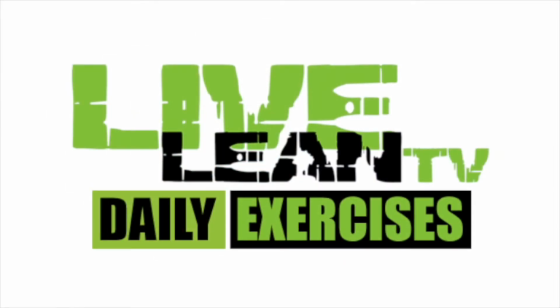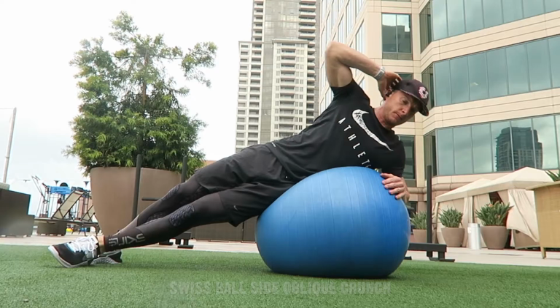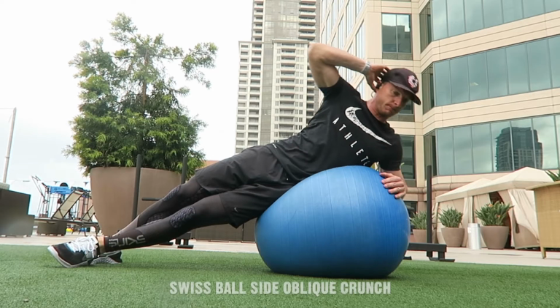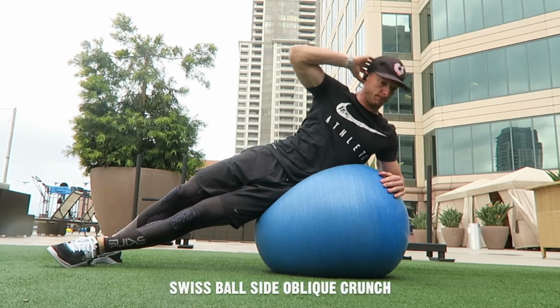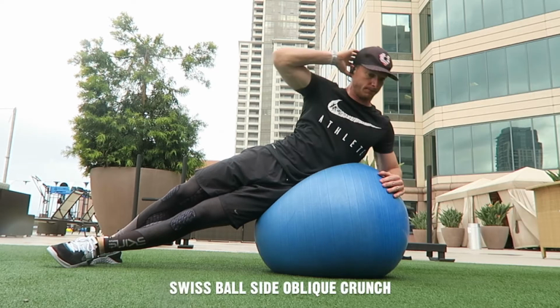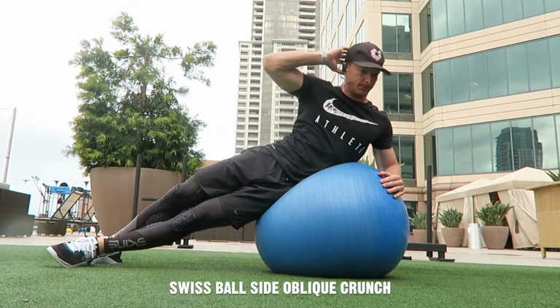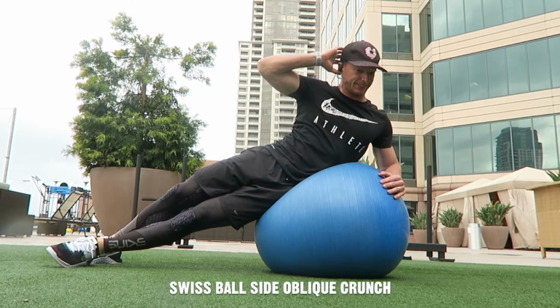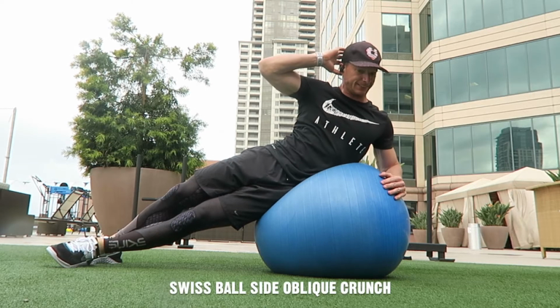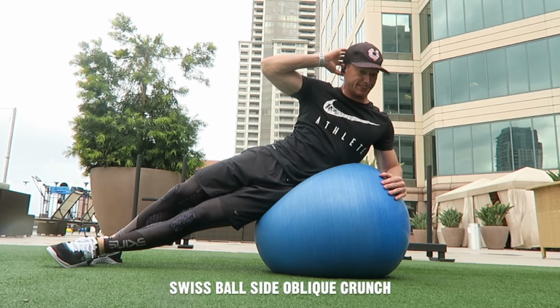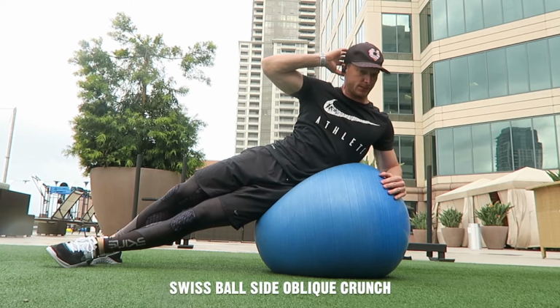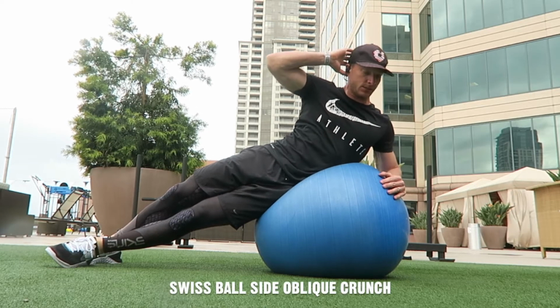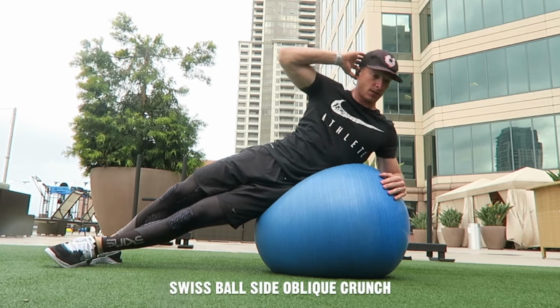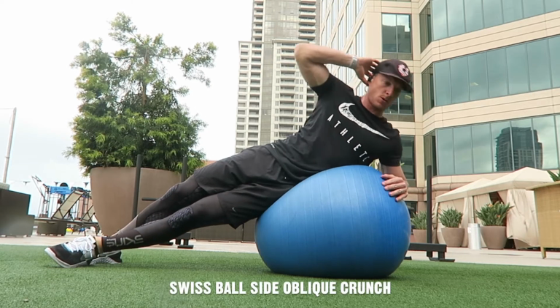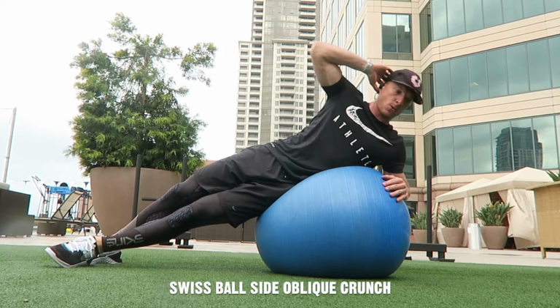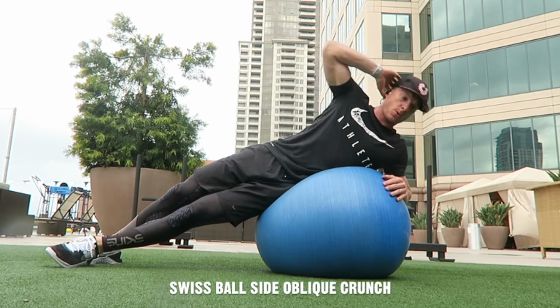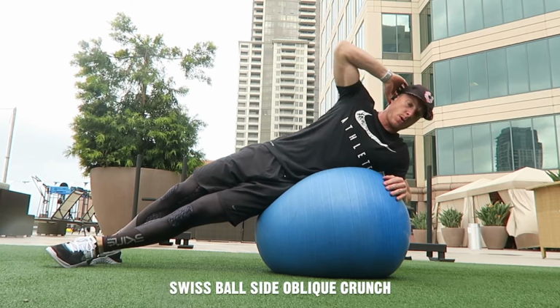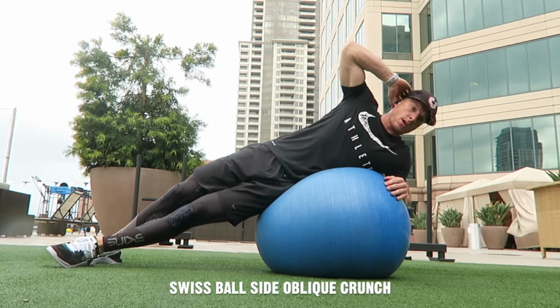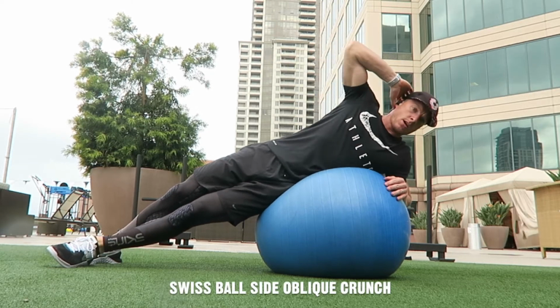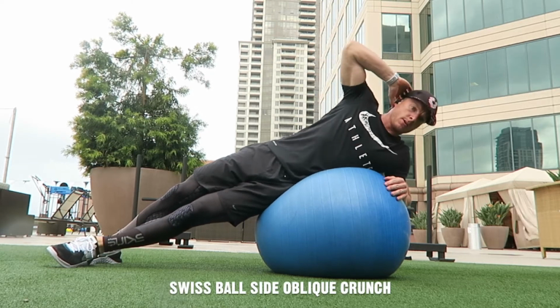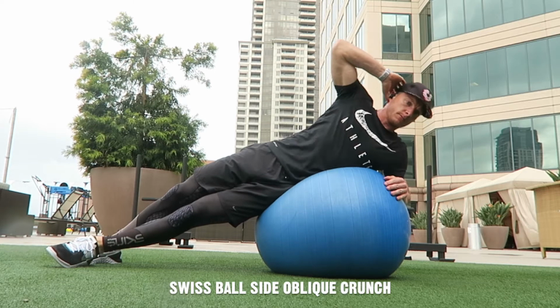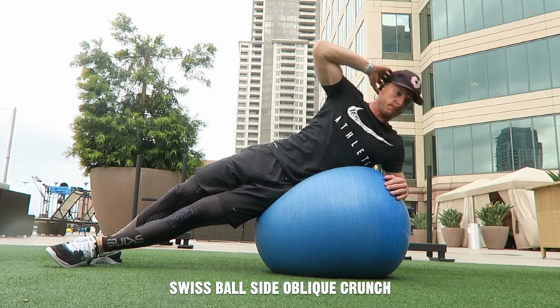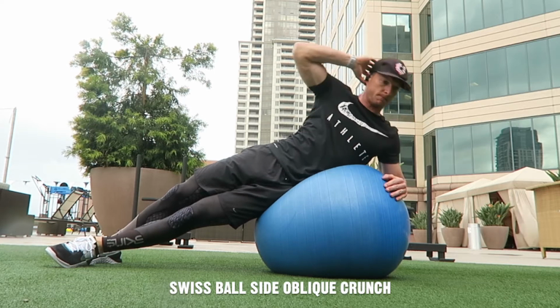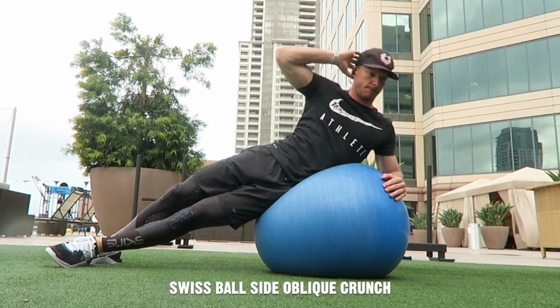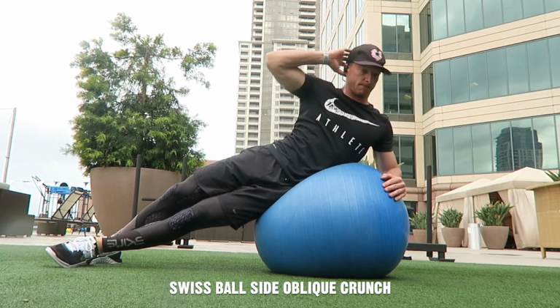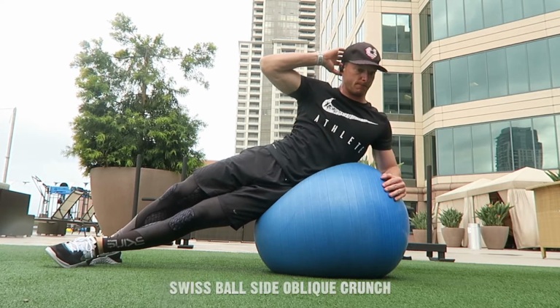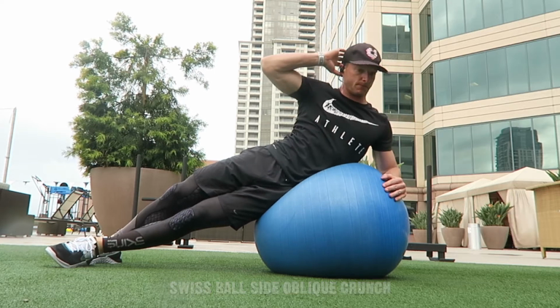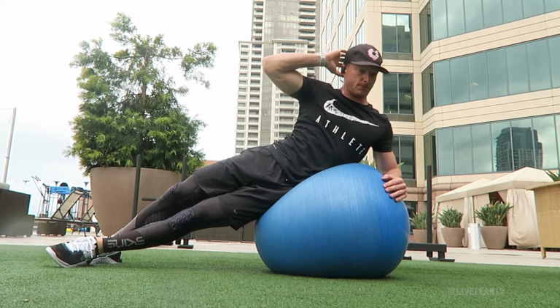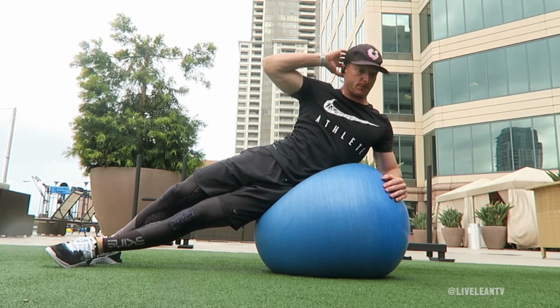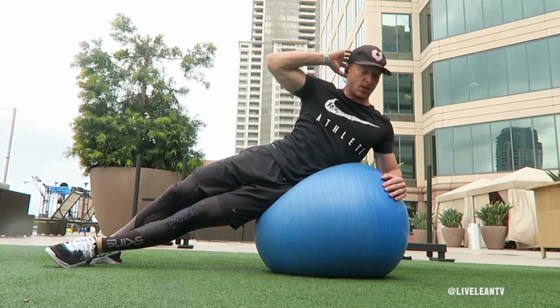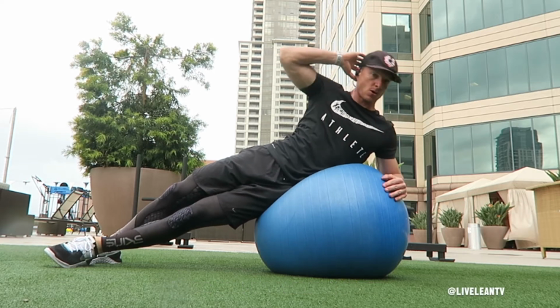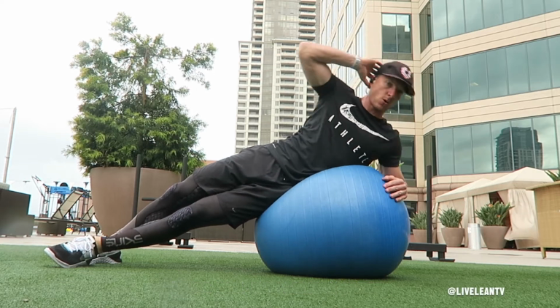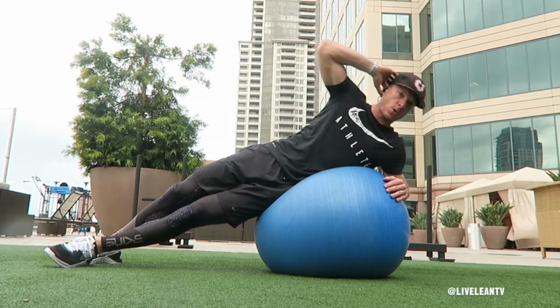The Swiss Ball Side Oblique Crunch is an exercise that targets the sides of the abs, the obliques.